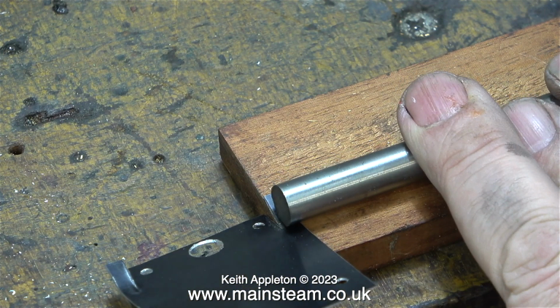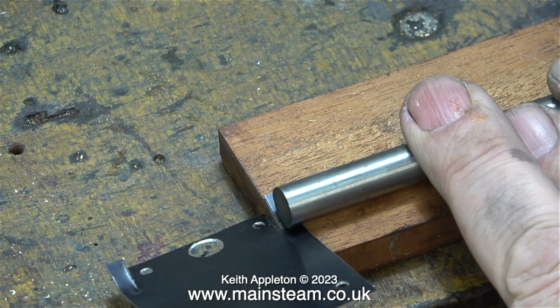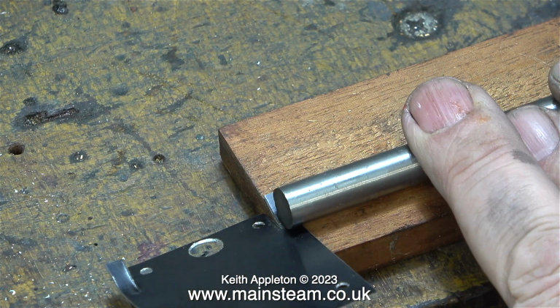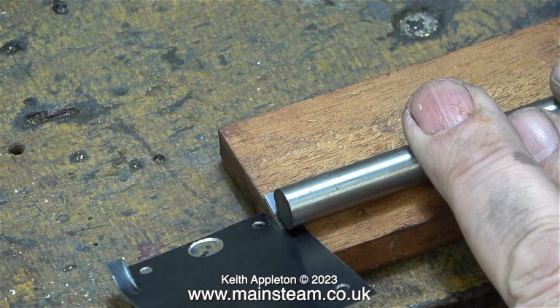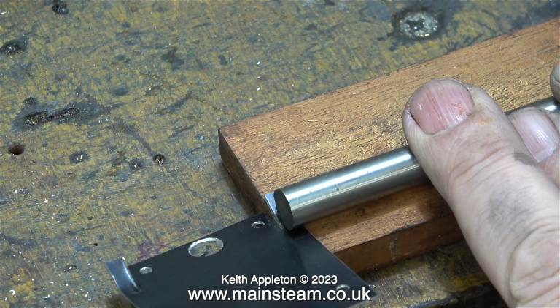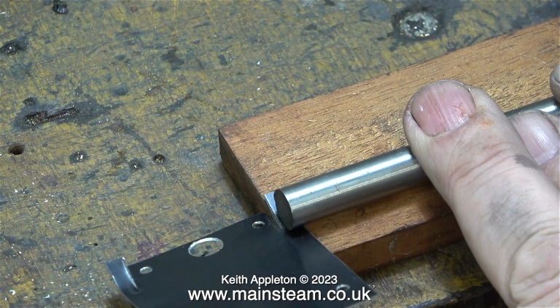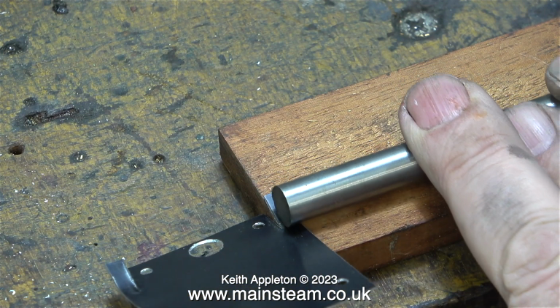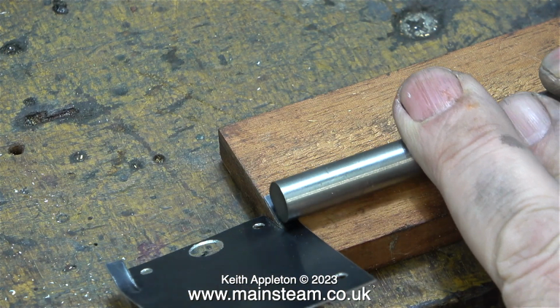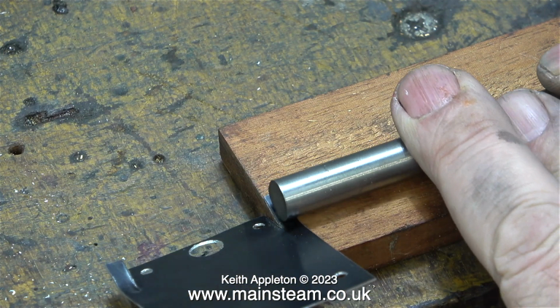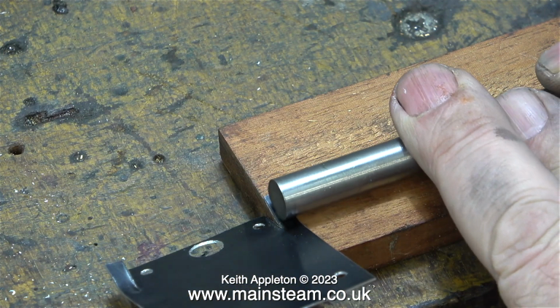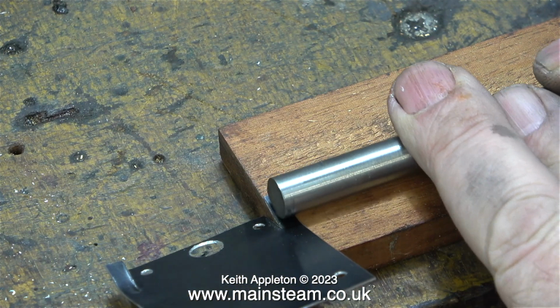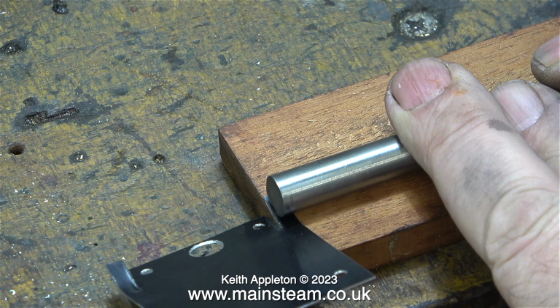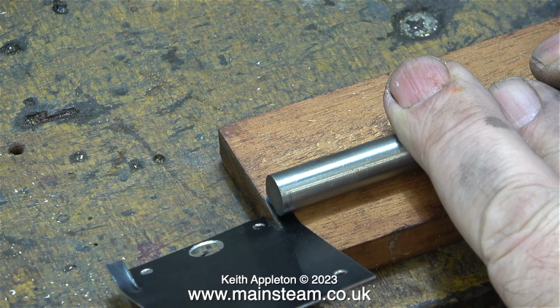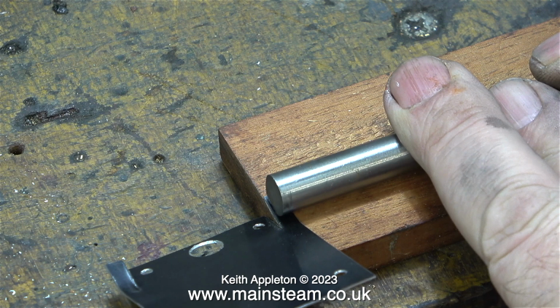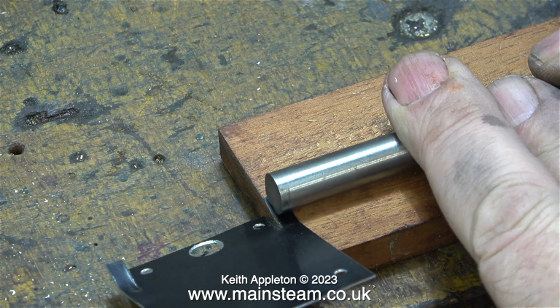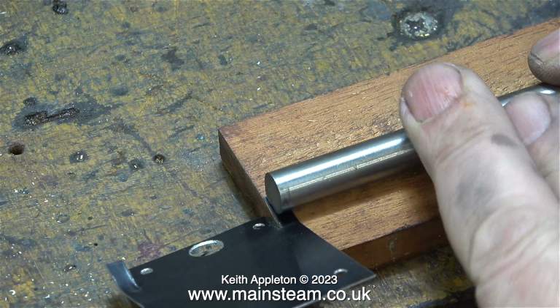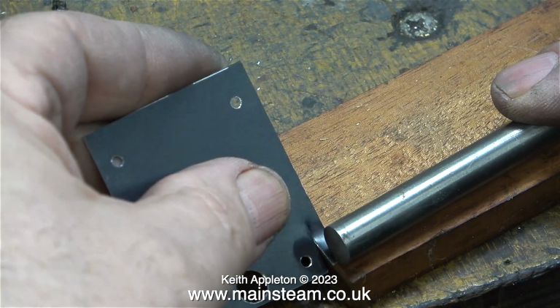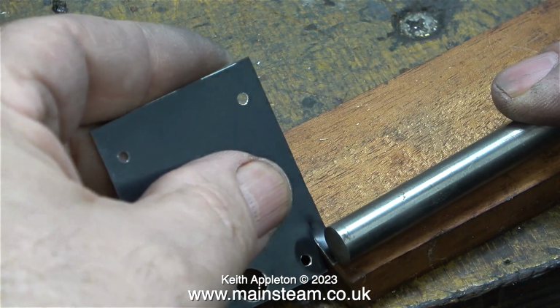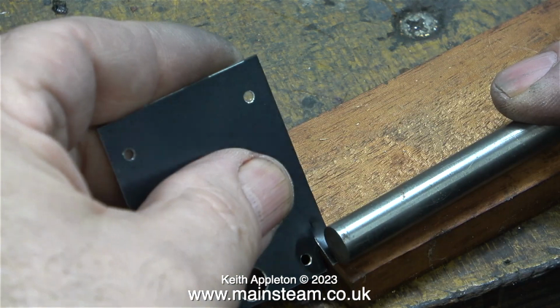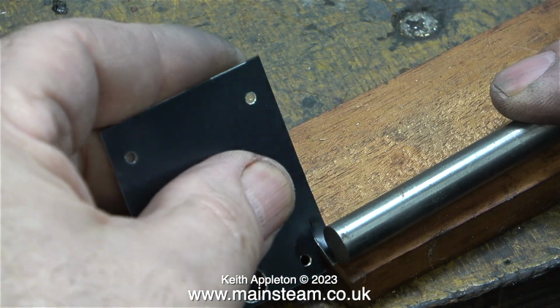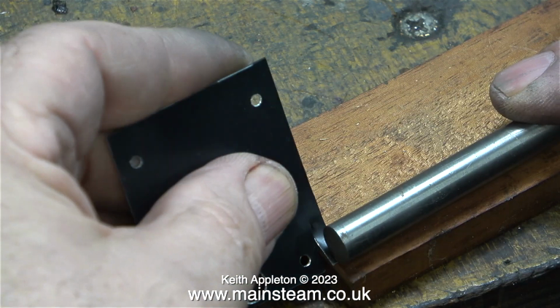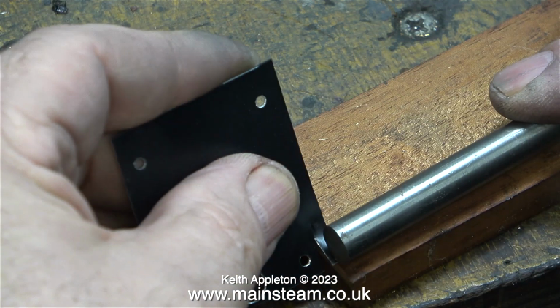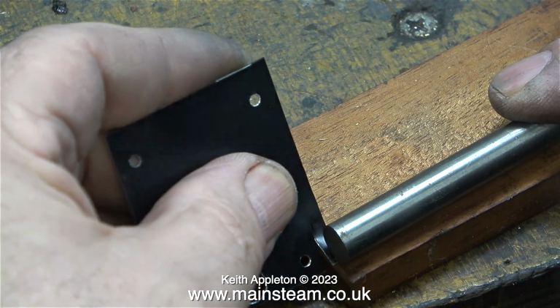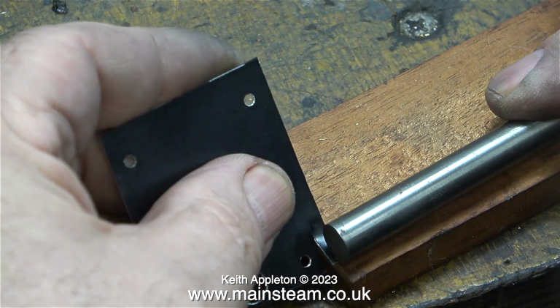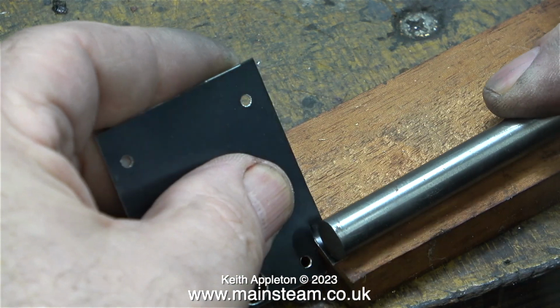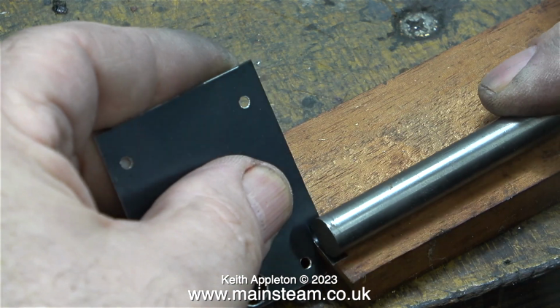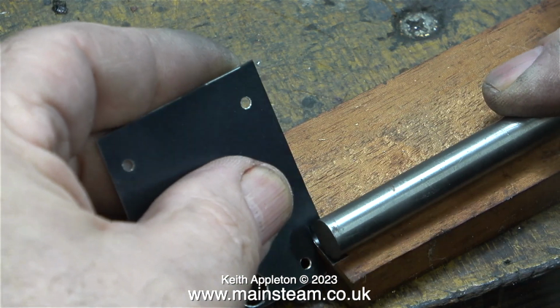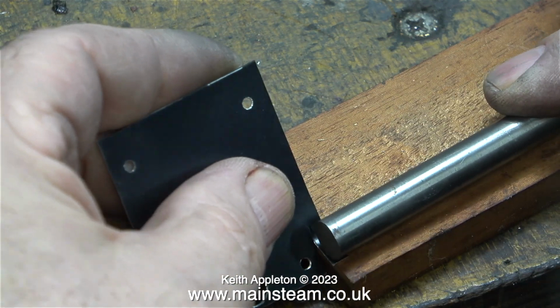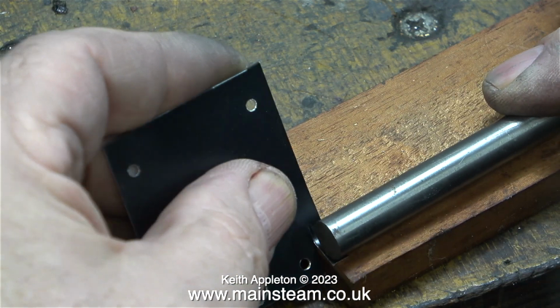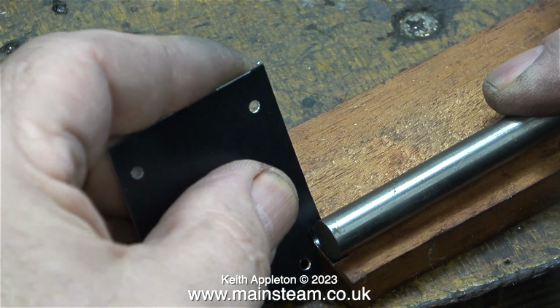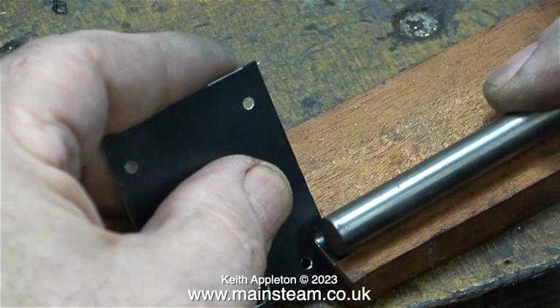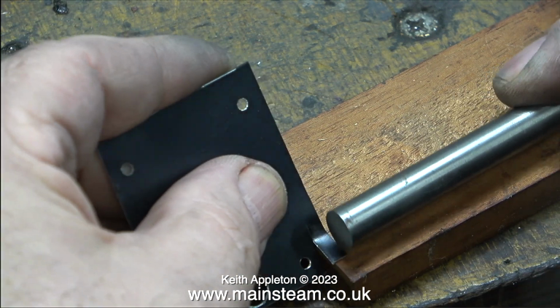What I'm doing here is rolling the edges of the cladding to fit to the S50, using a piece of silver steel.